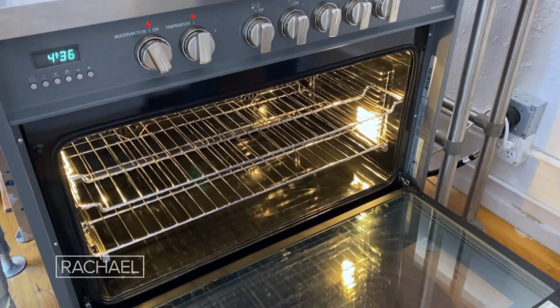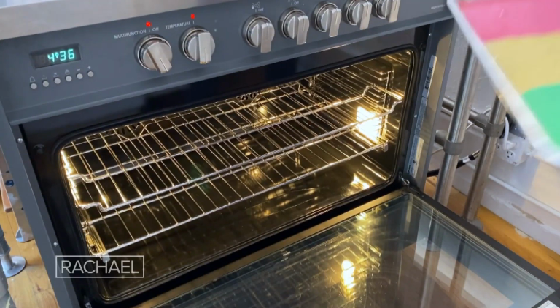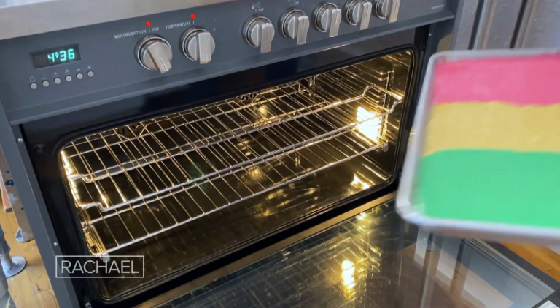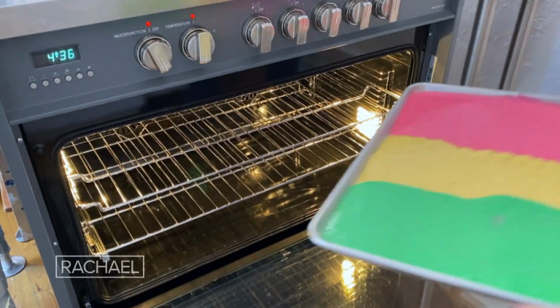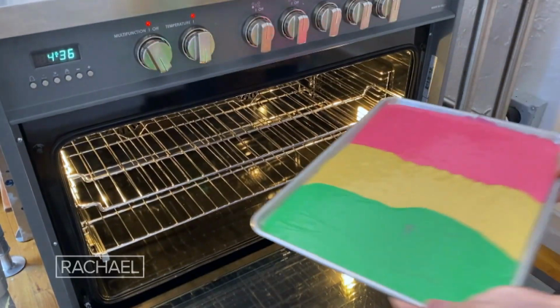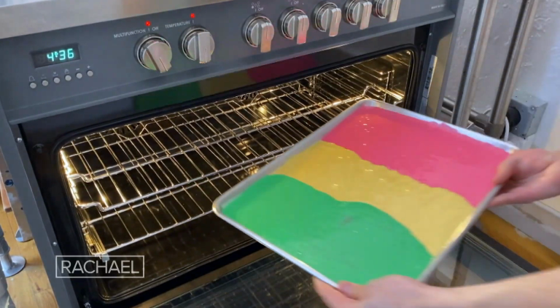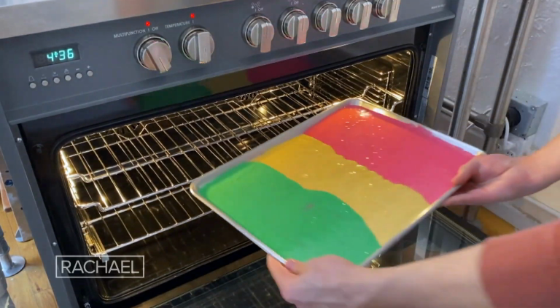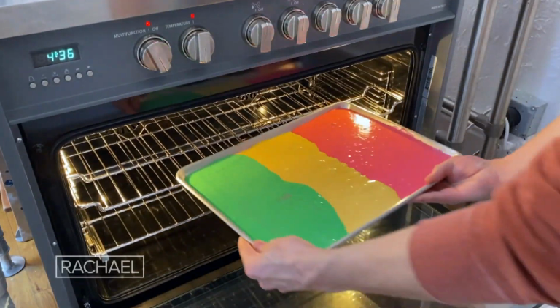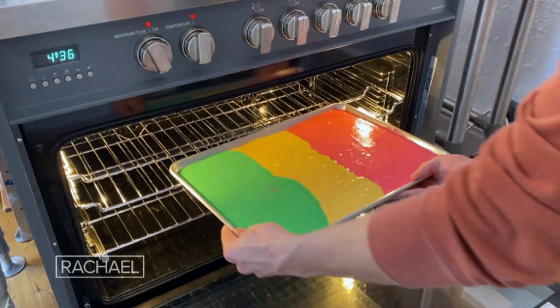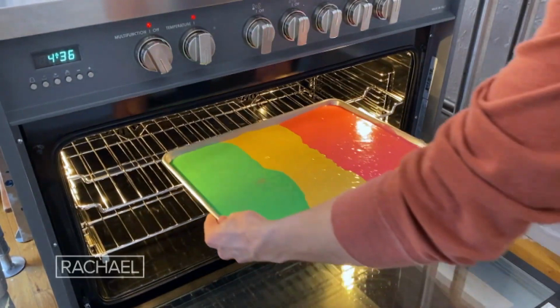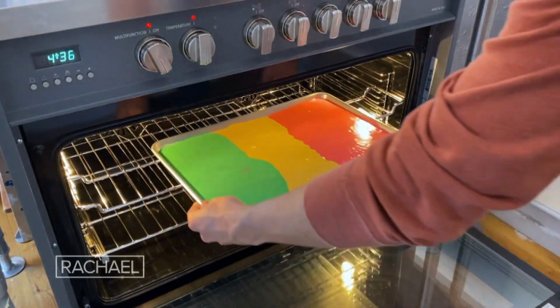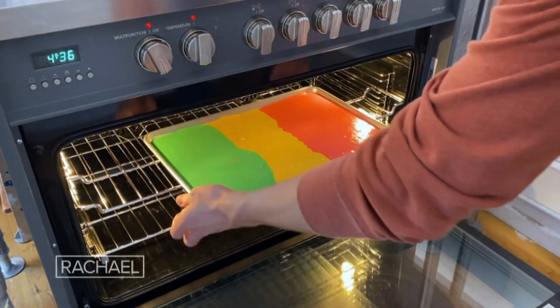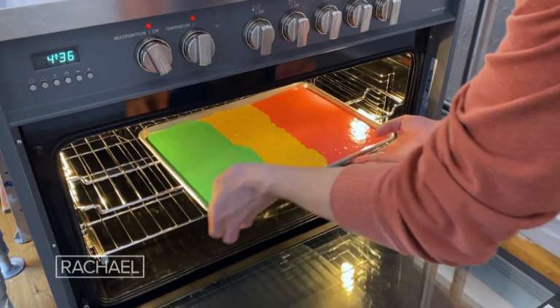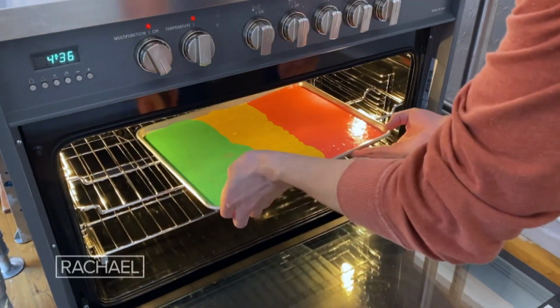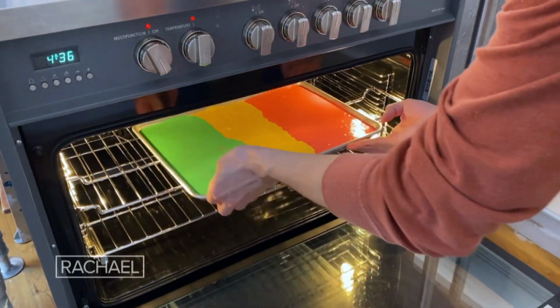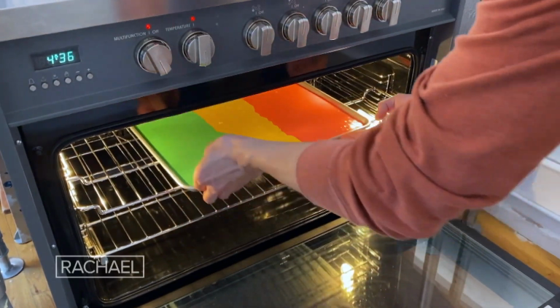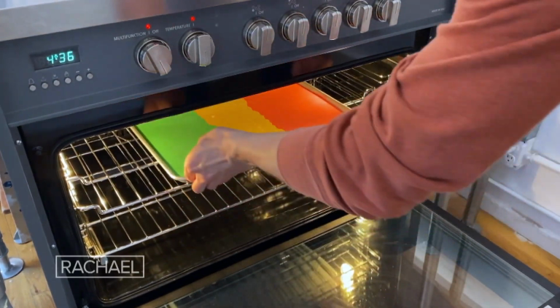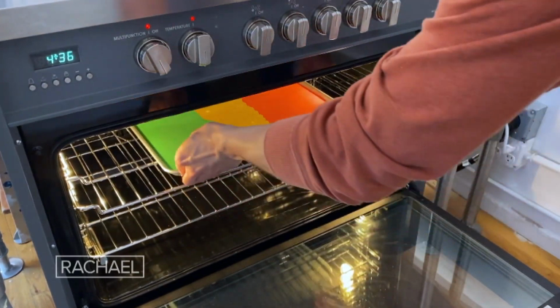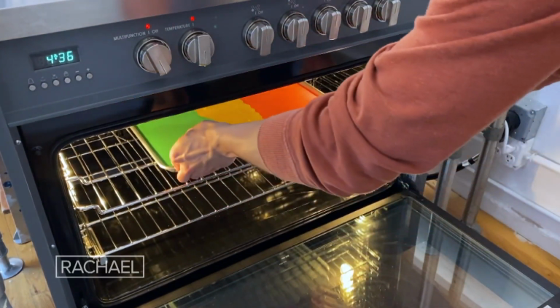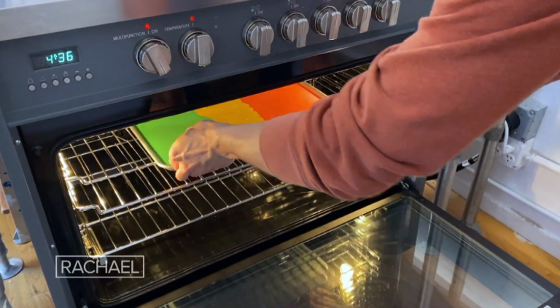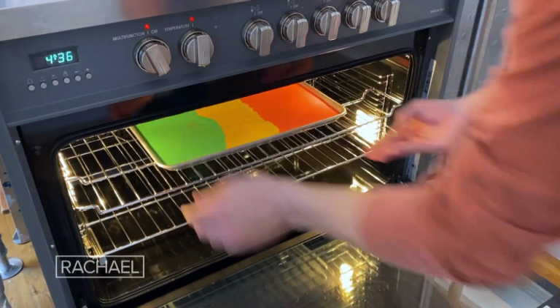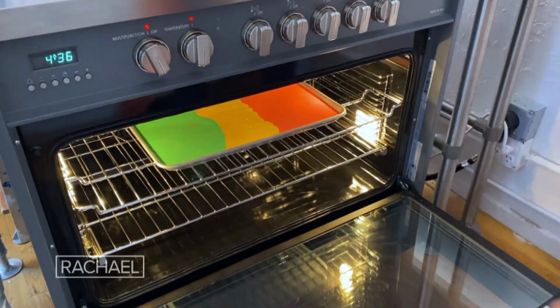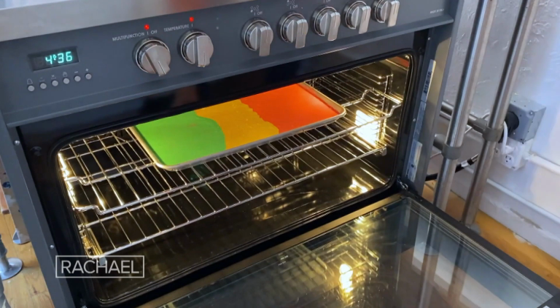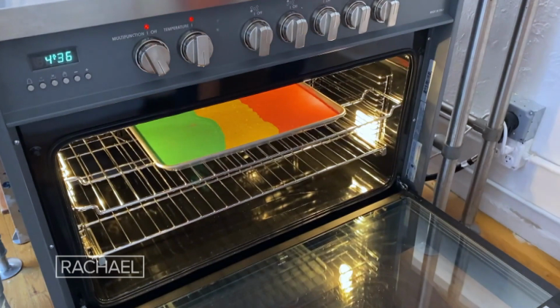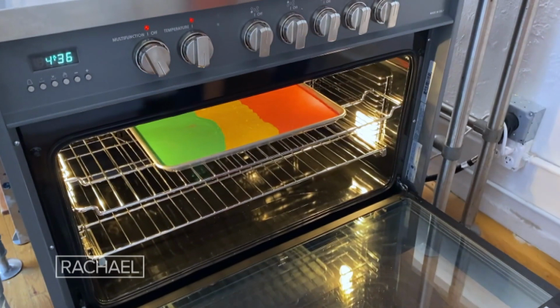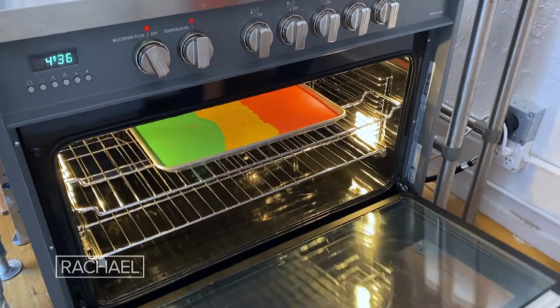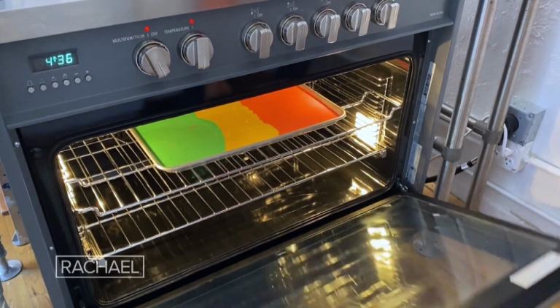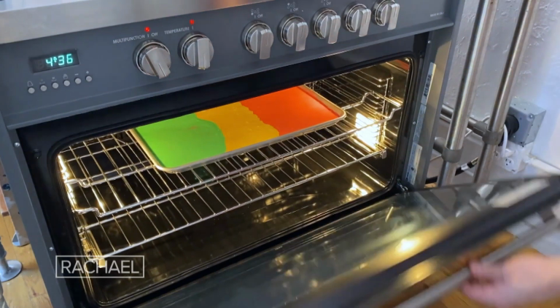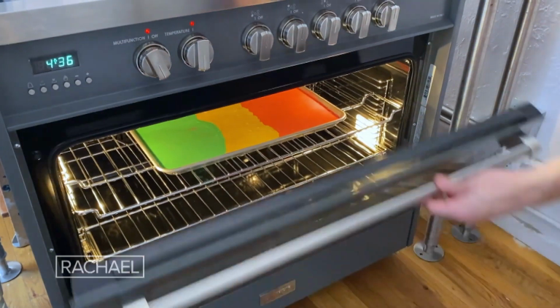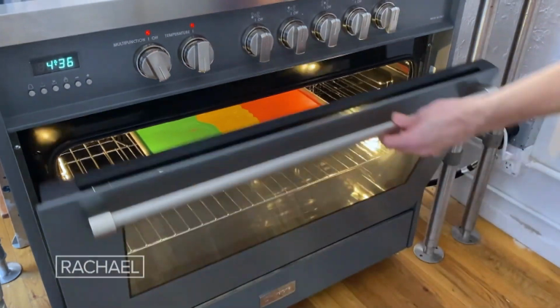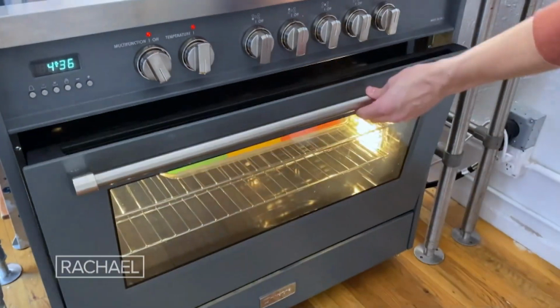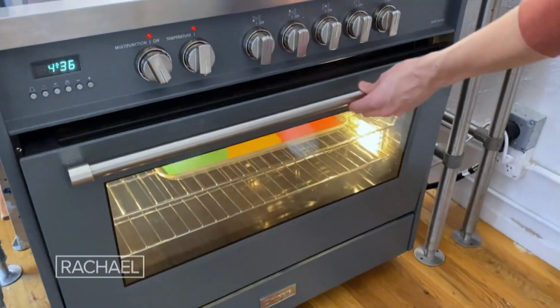We have our oven set to 350 degrees. This is gonna bake for about 20 minutes.